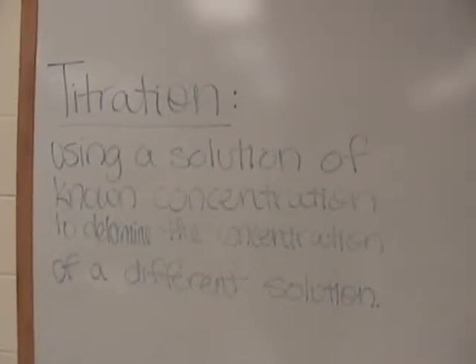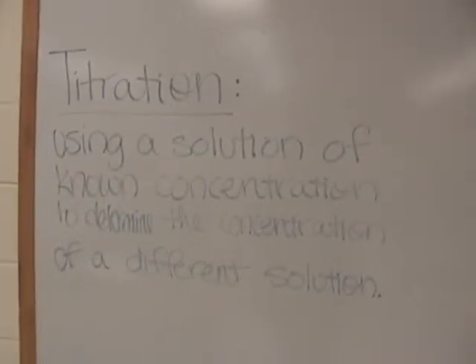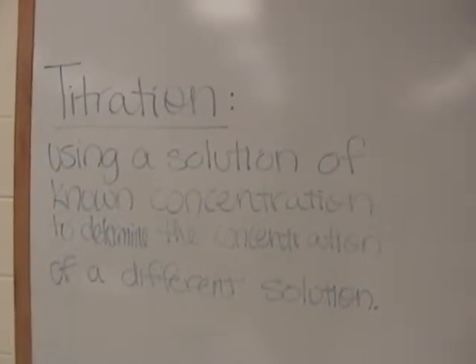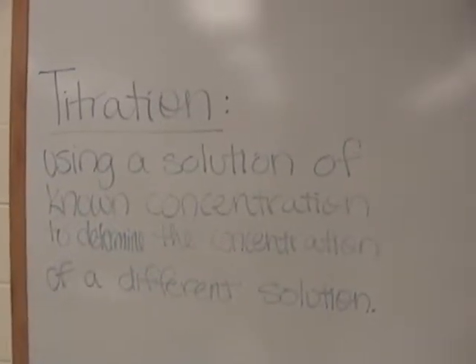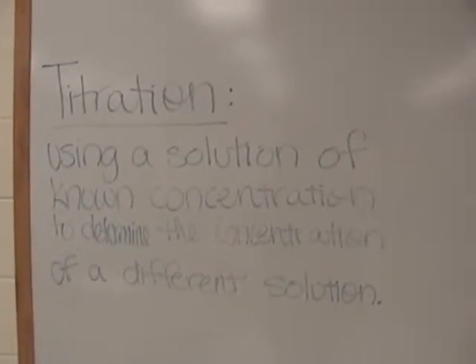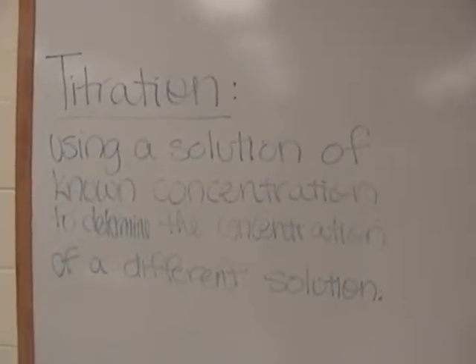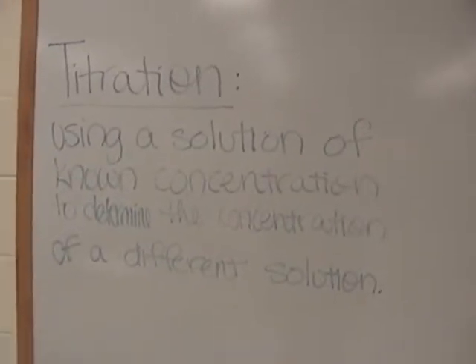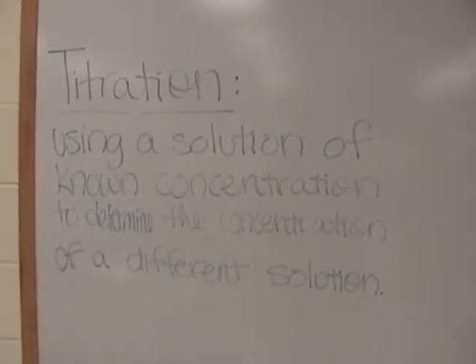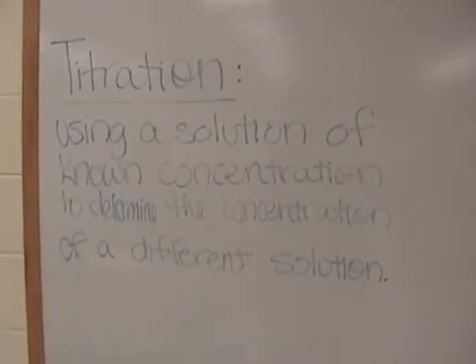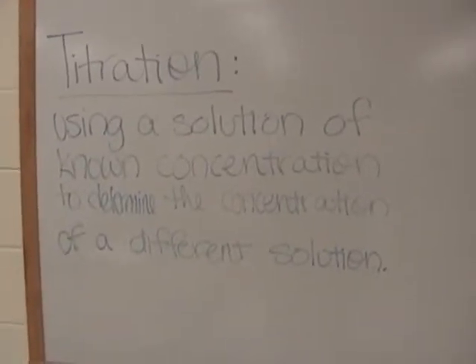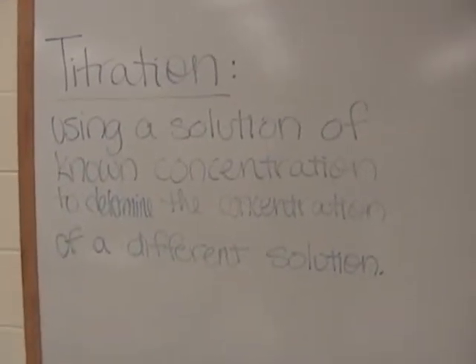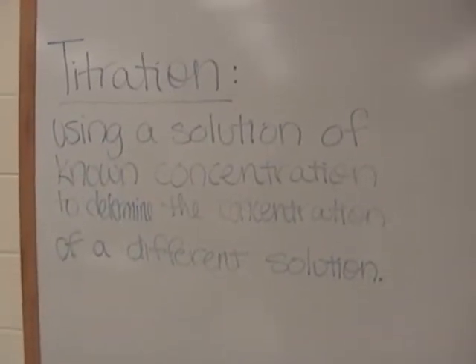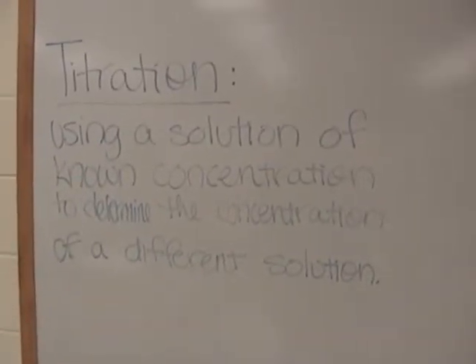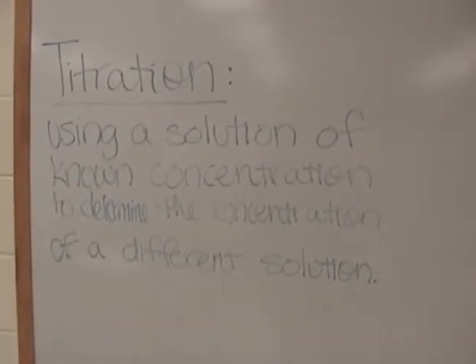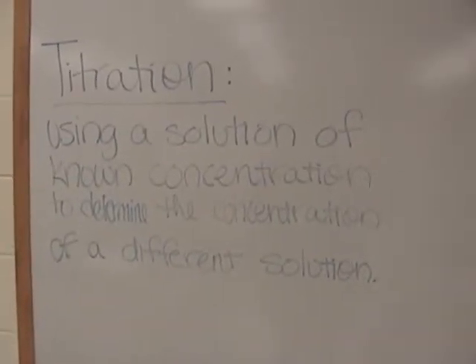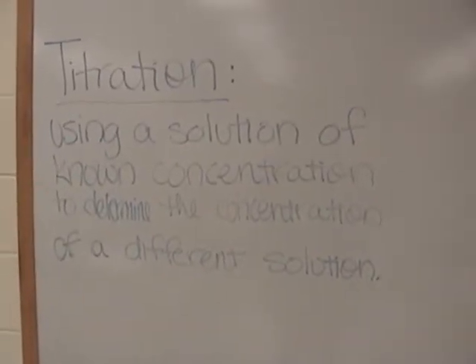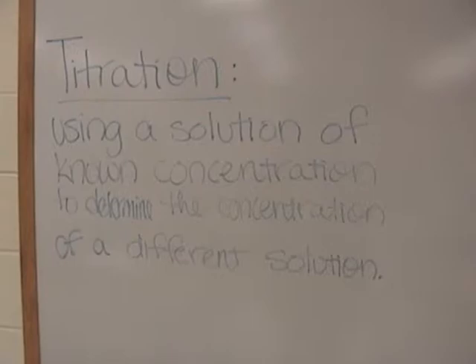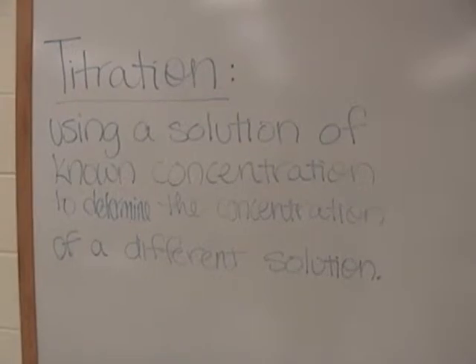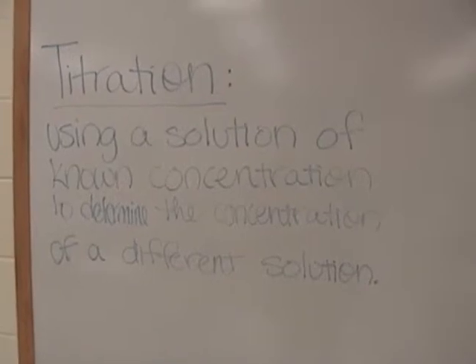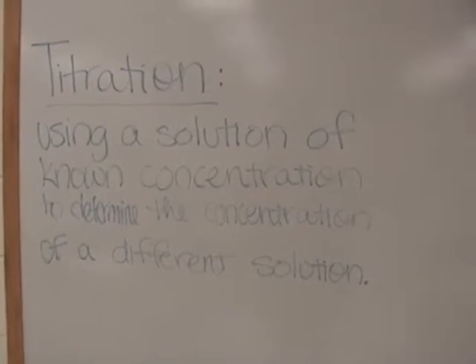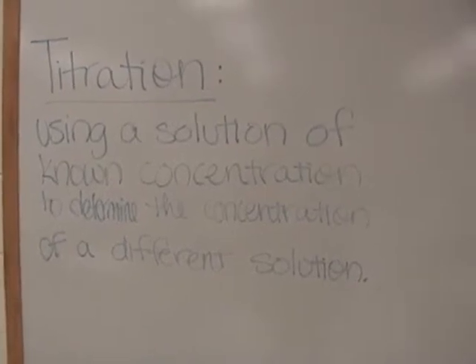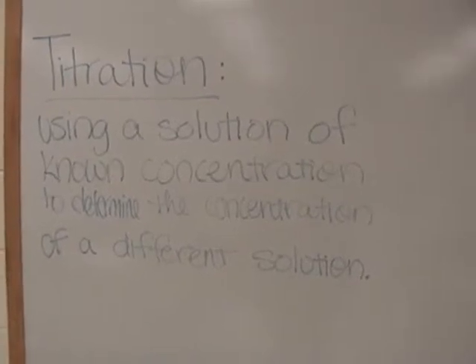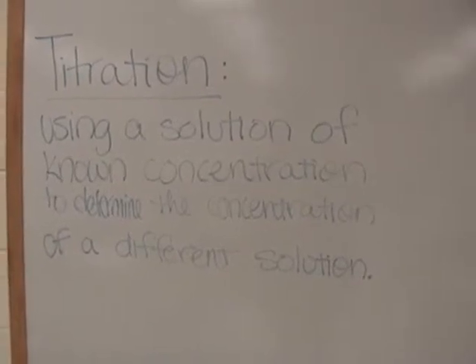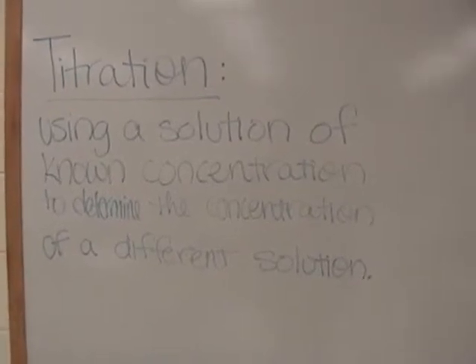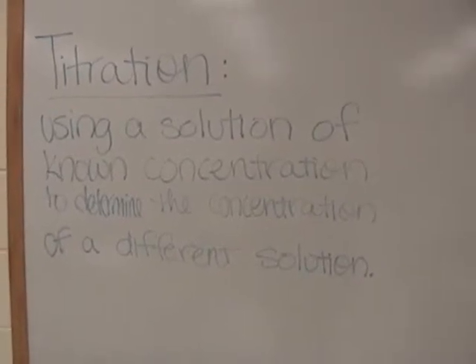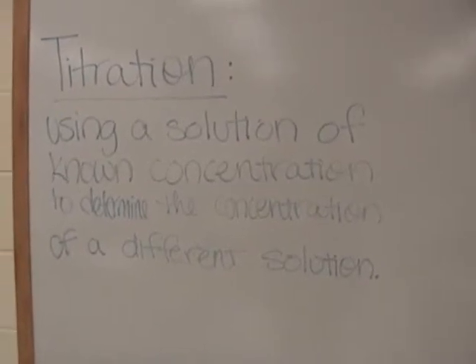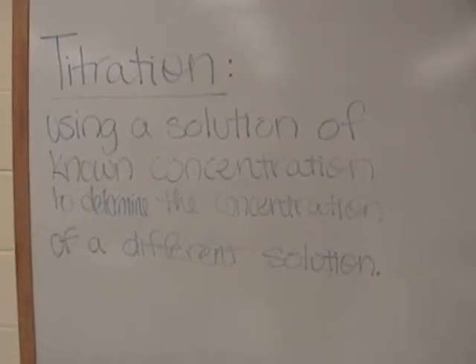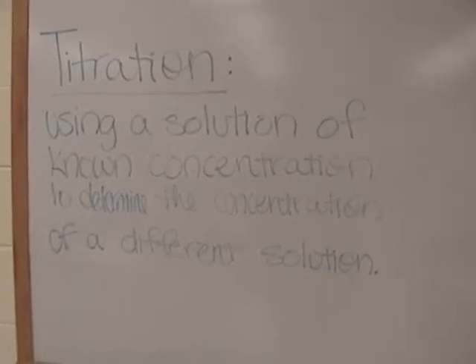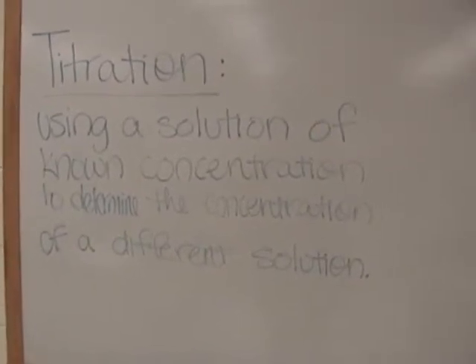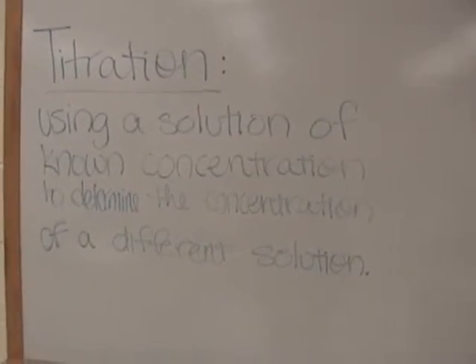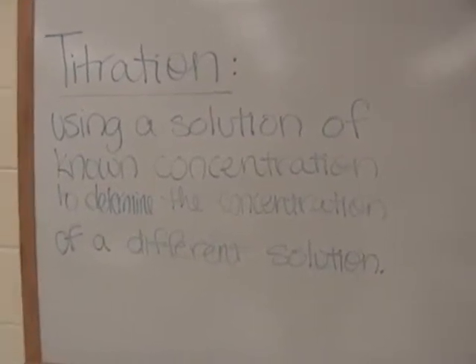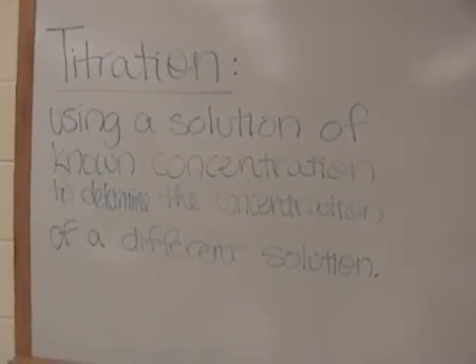Titration: using a solution of known concentration to determine the concentration of a different solution.